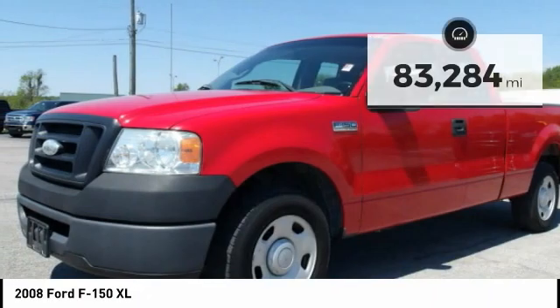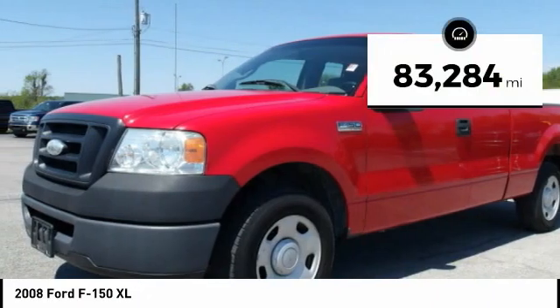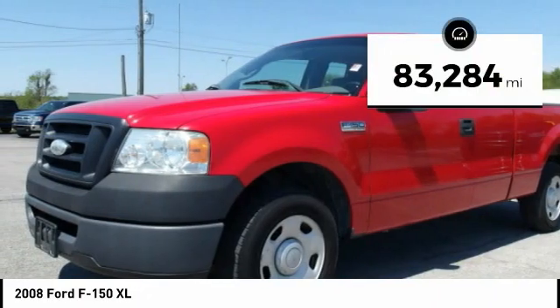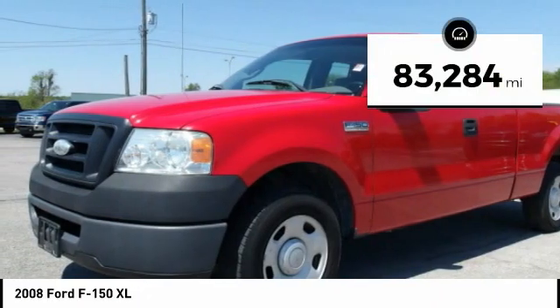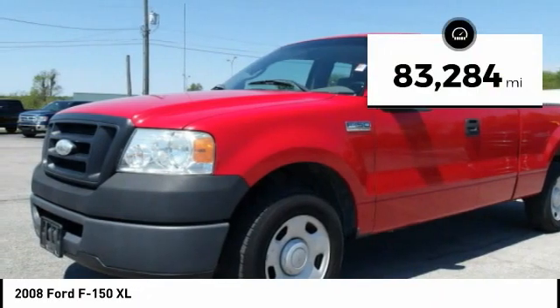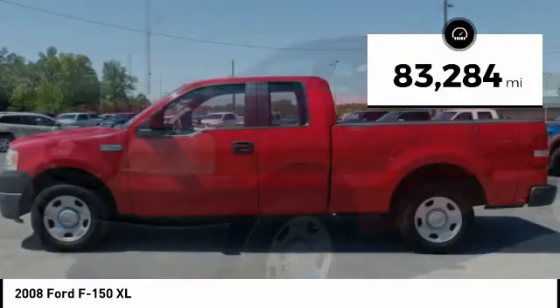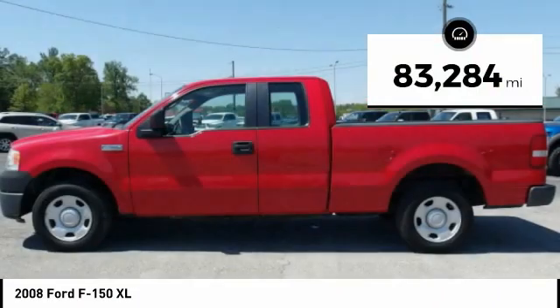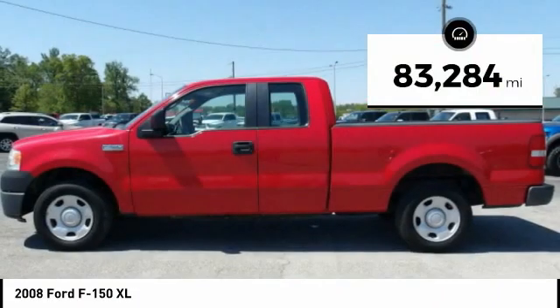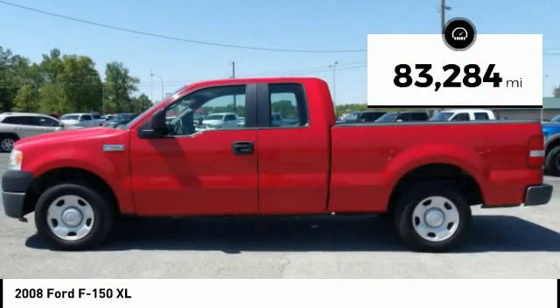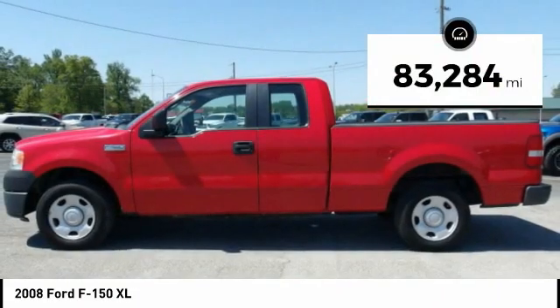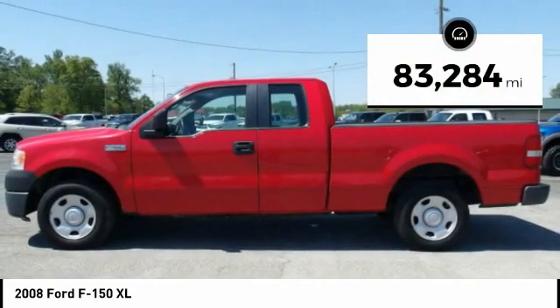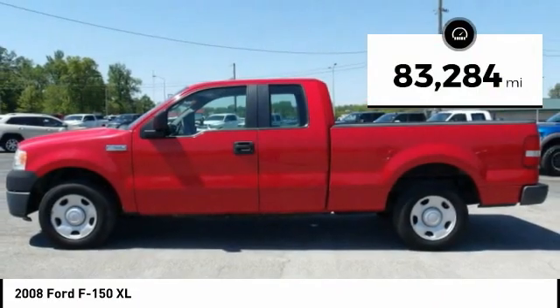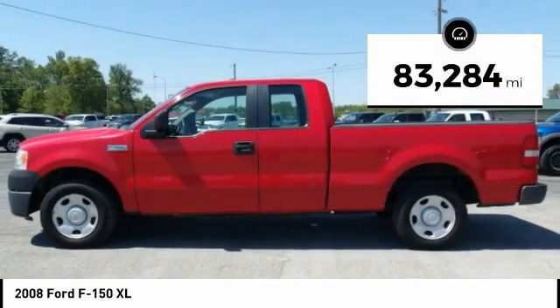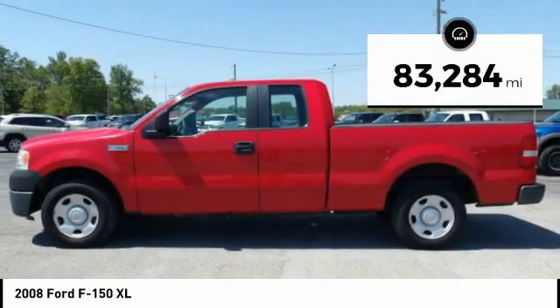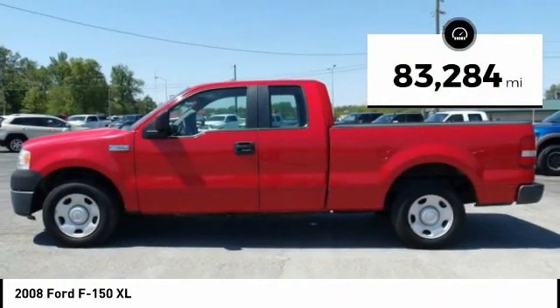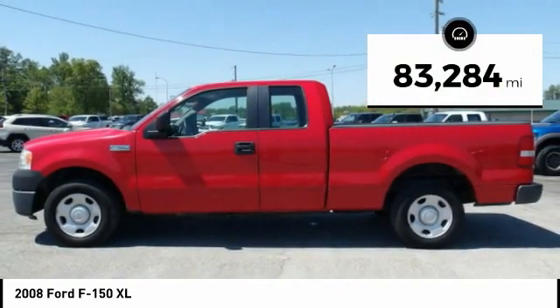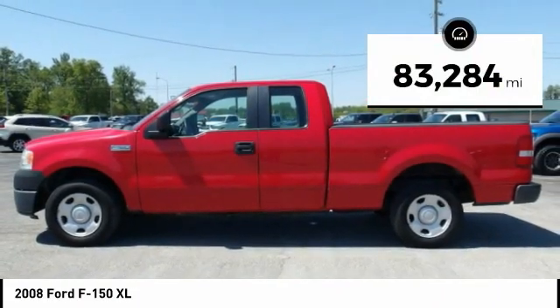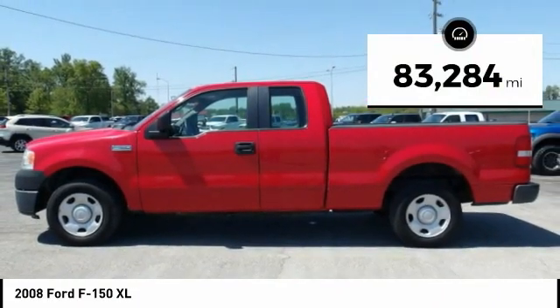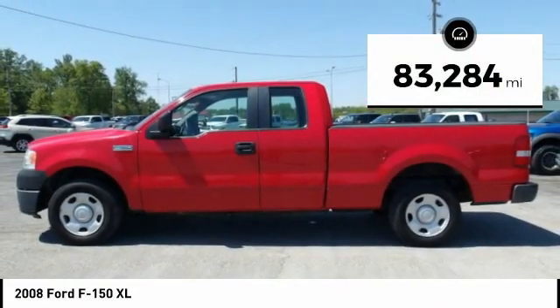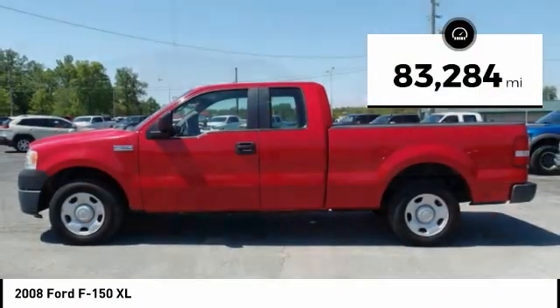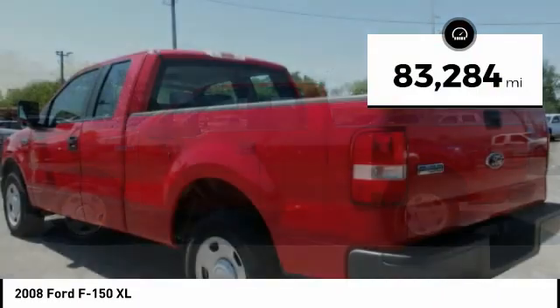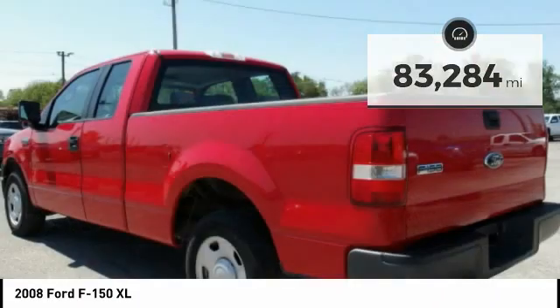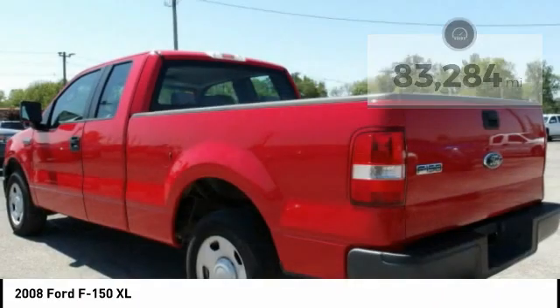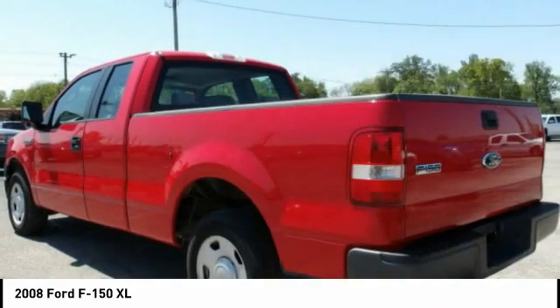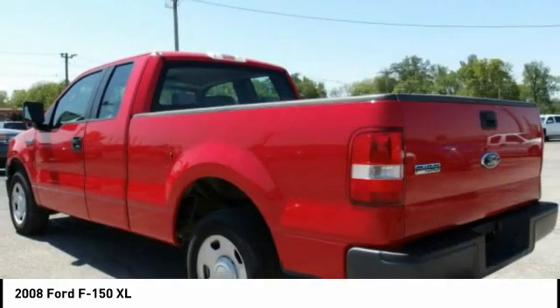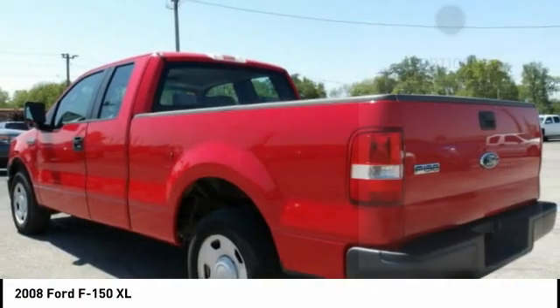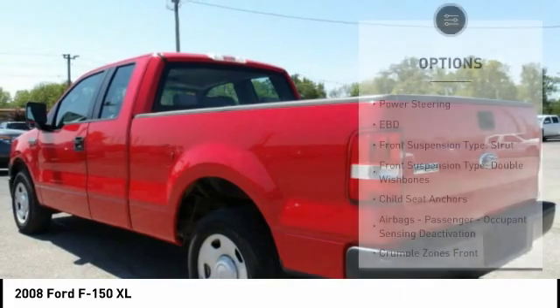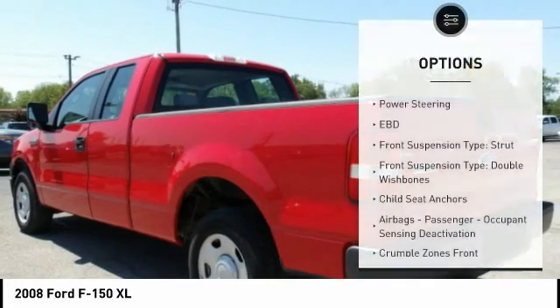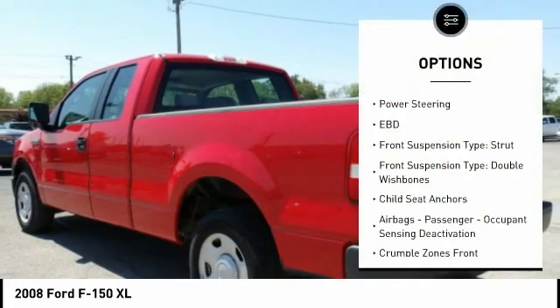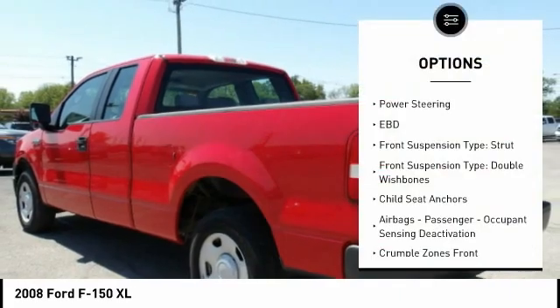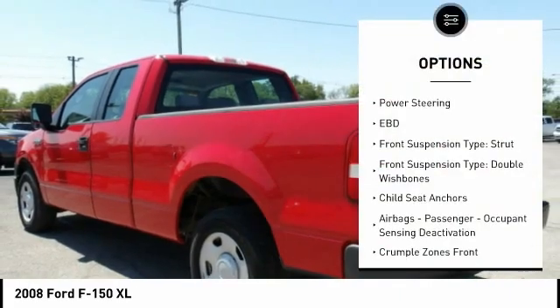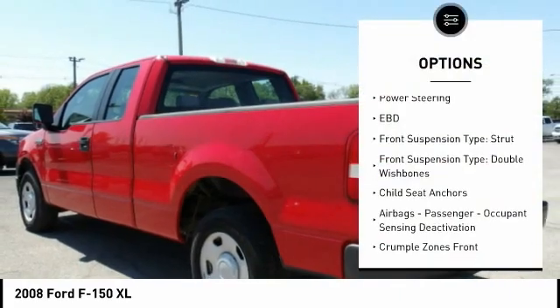This vehicle has less than 85,000 miles. Here are some of this vehicle's great options: power steering,